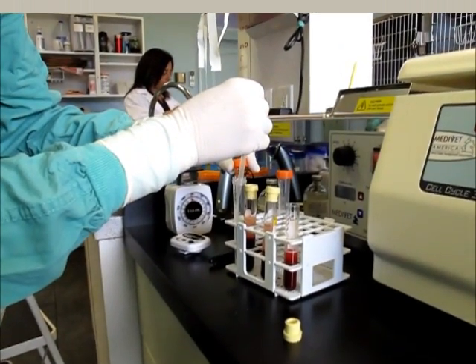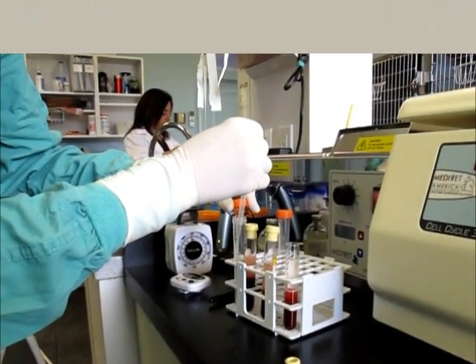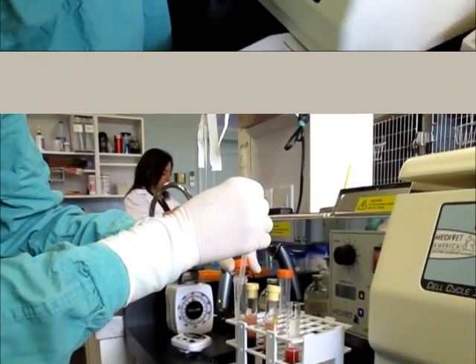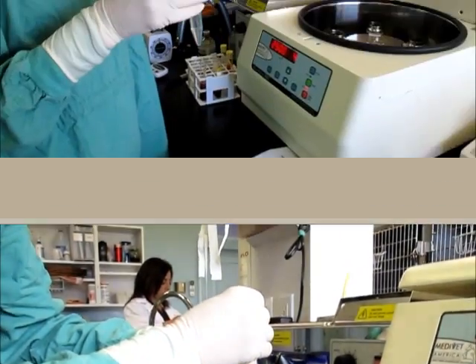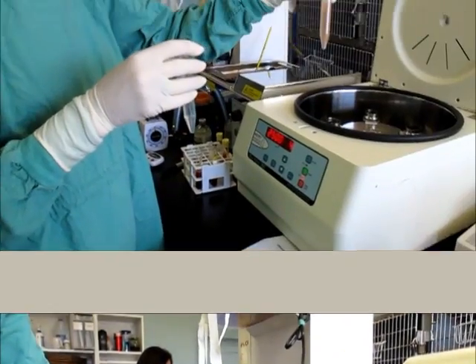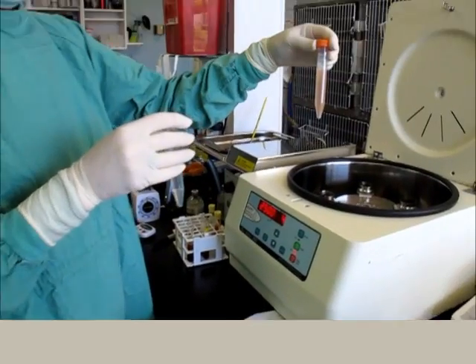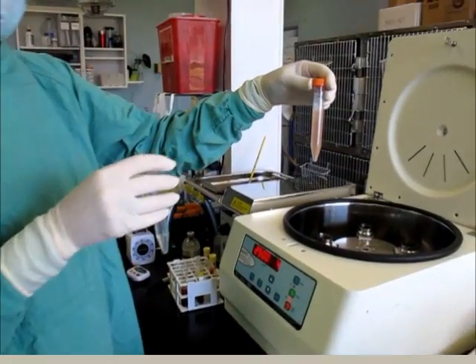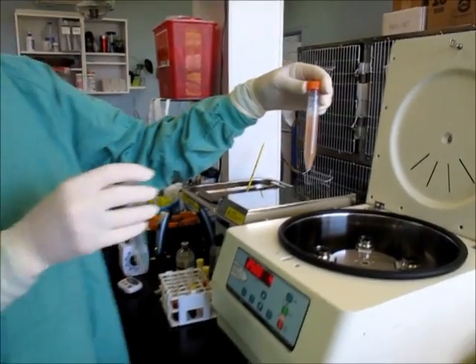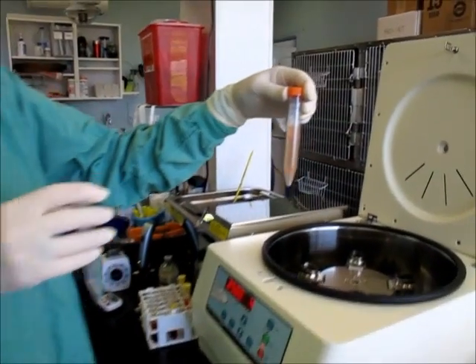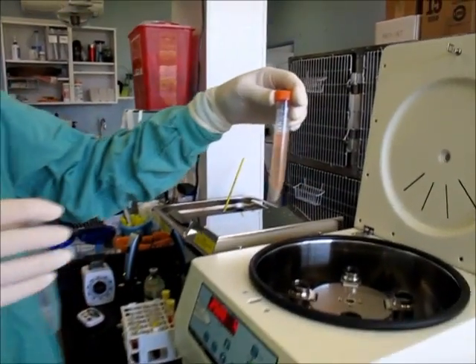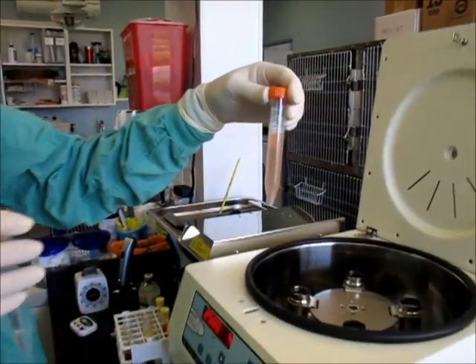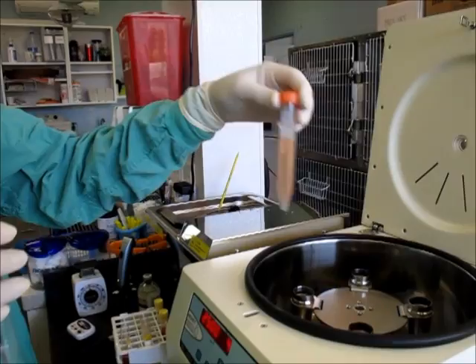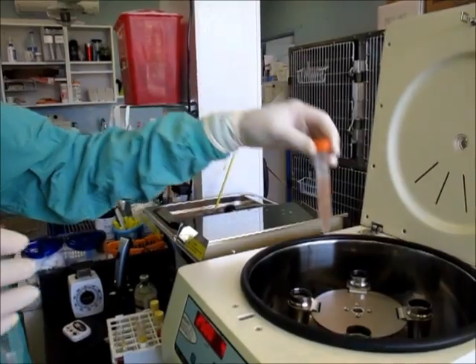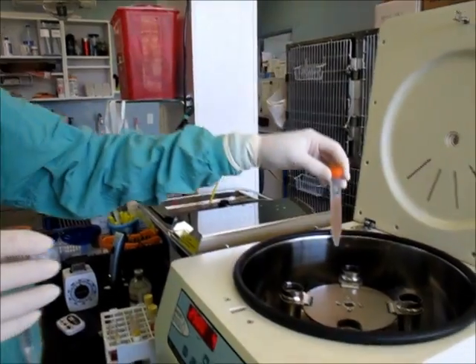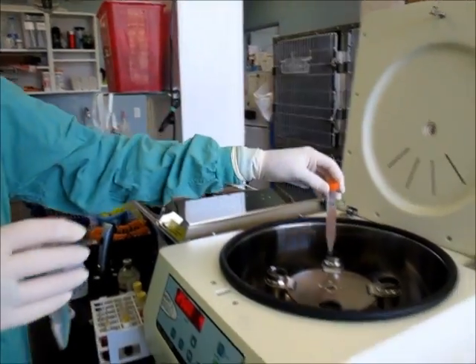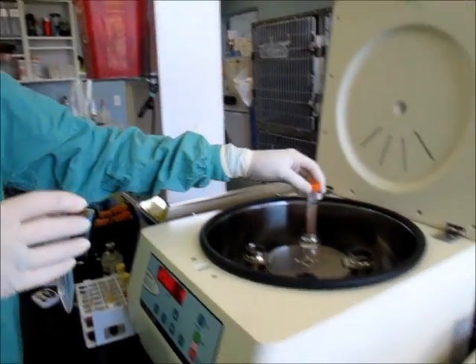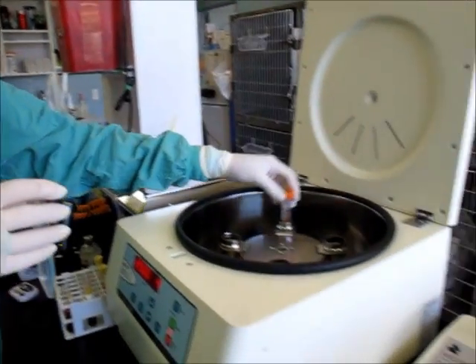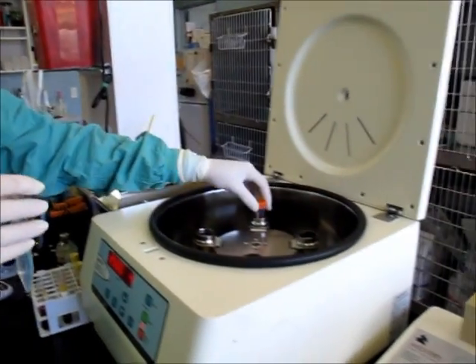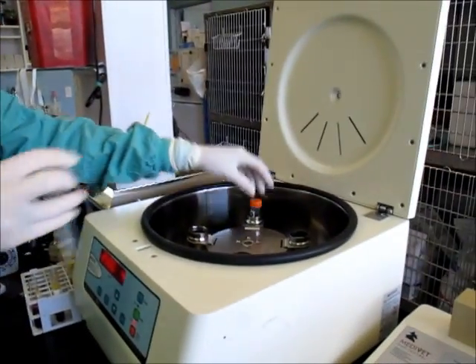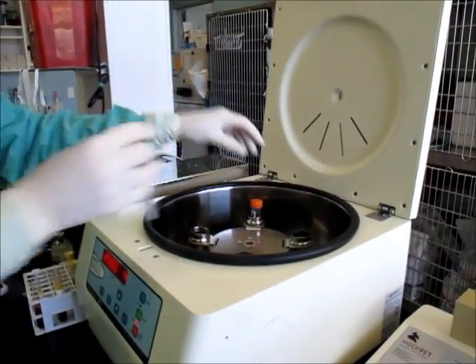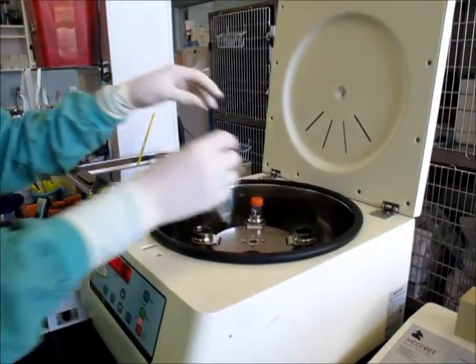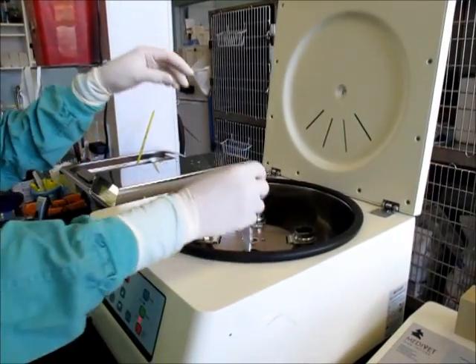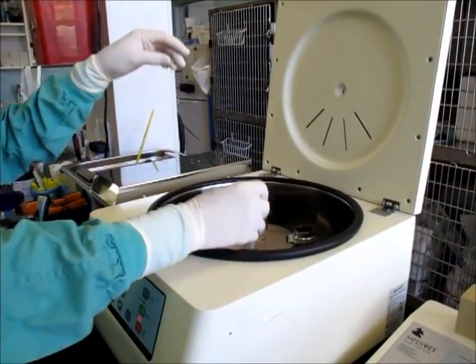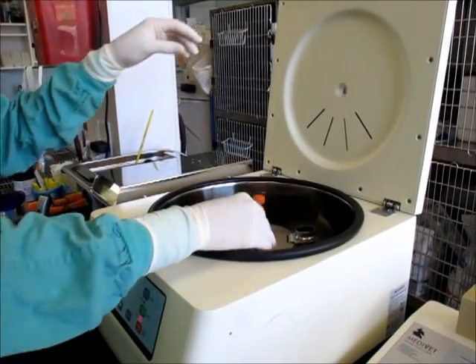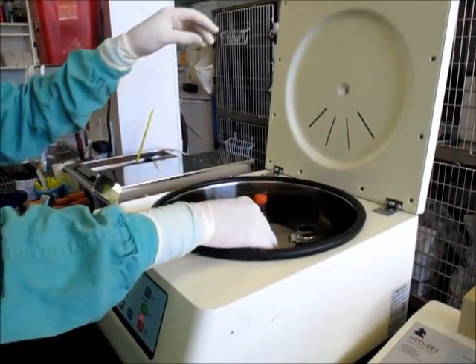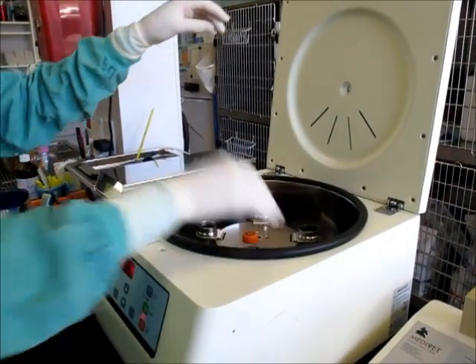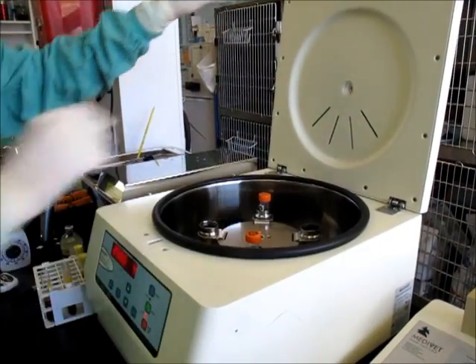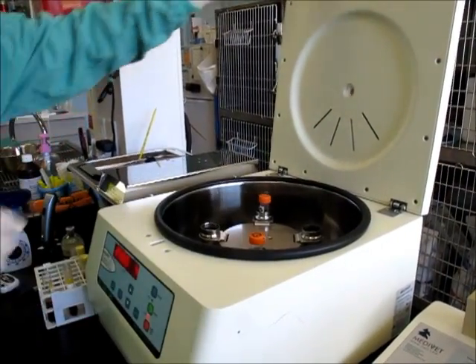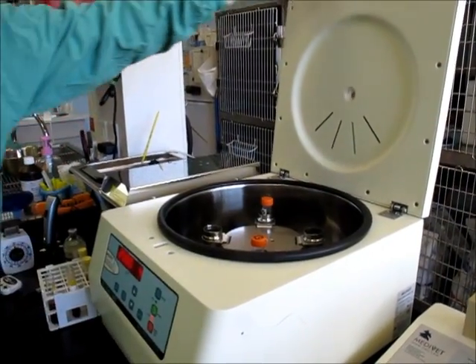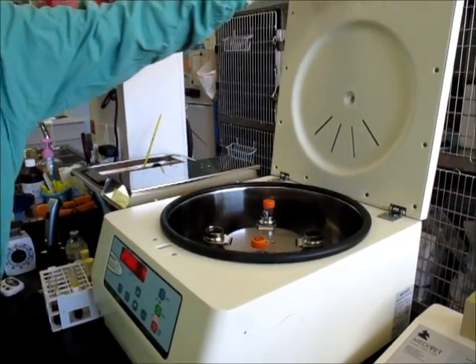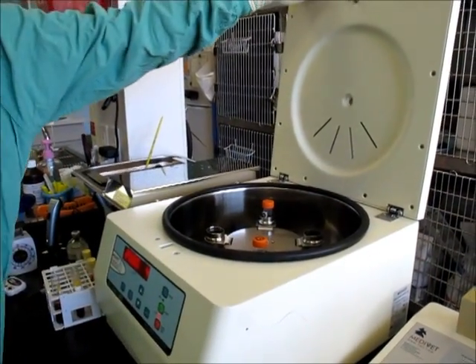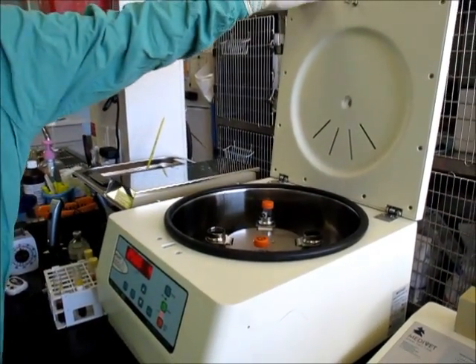Once we've combined all the plasma, we put it back into the centrifuge to spin out the cells.